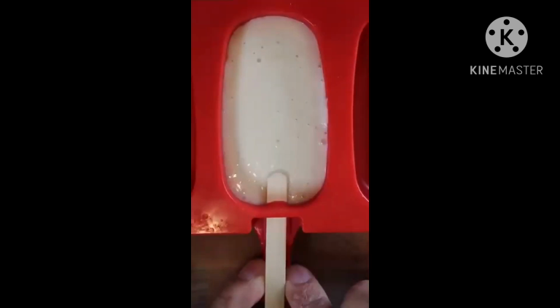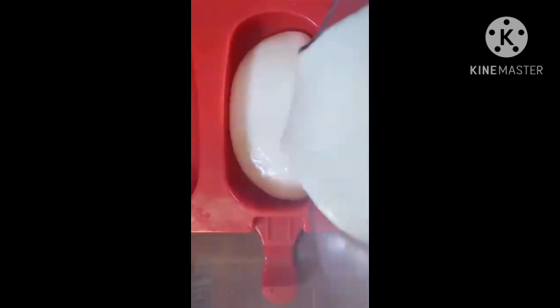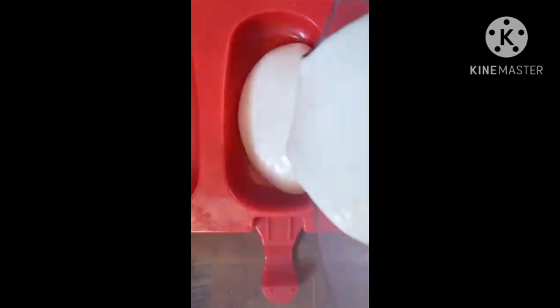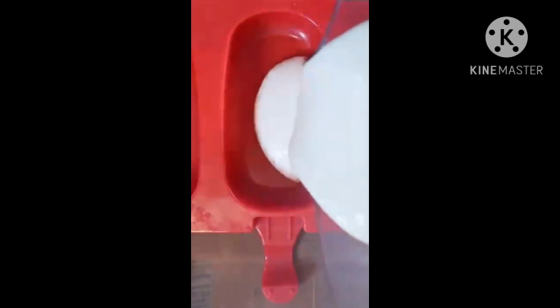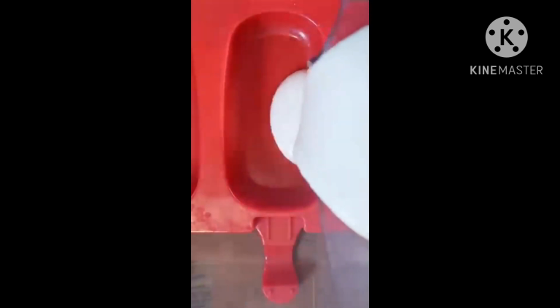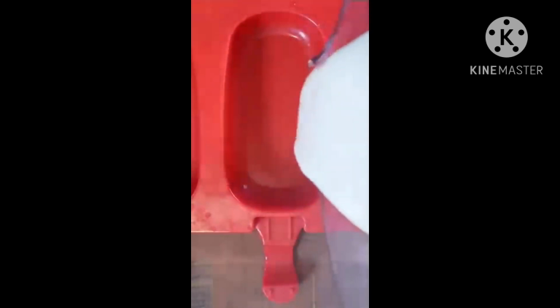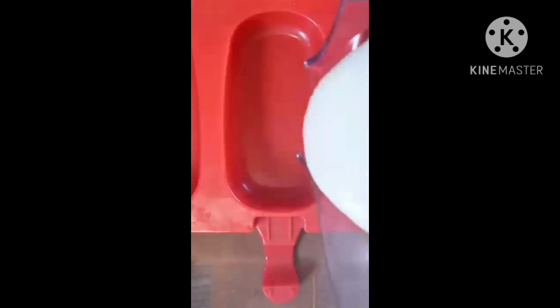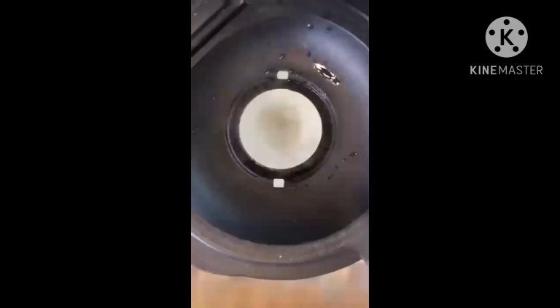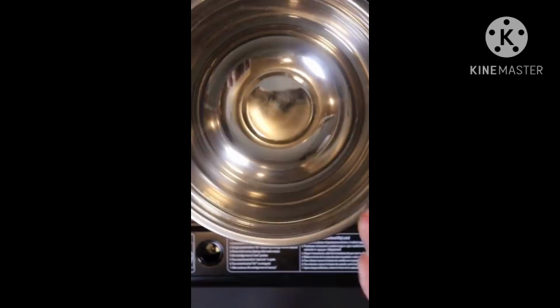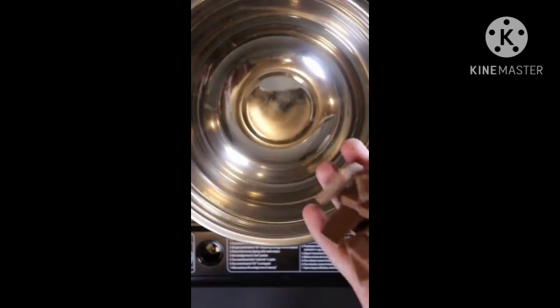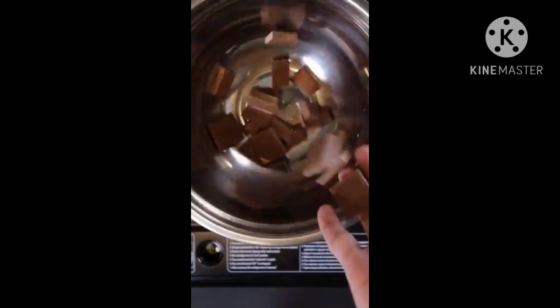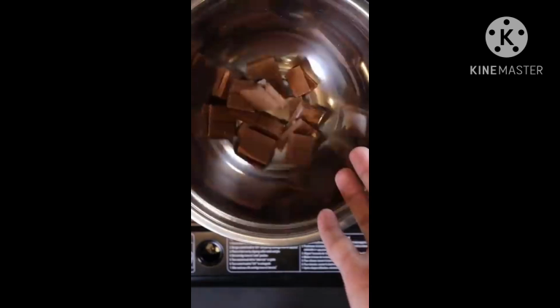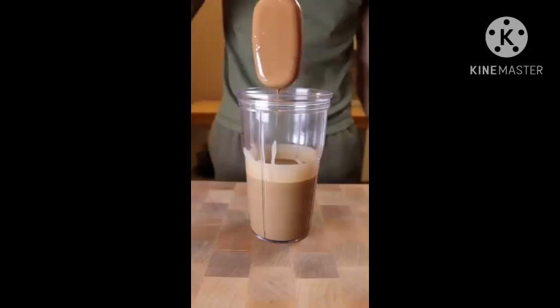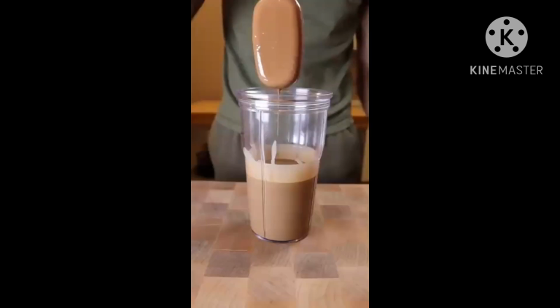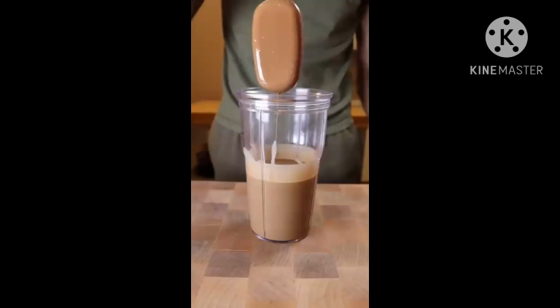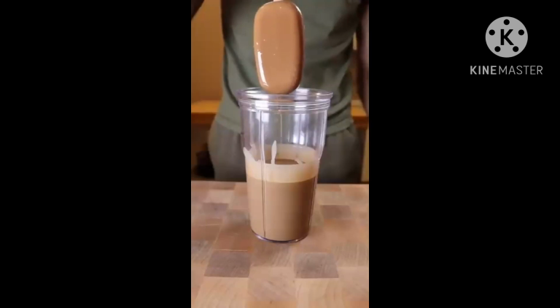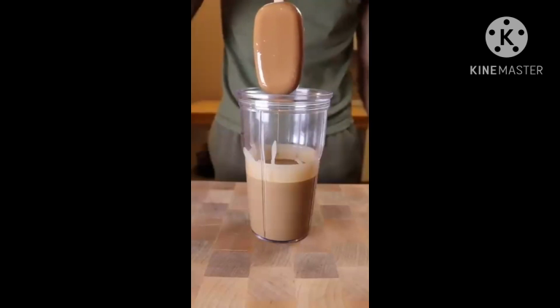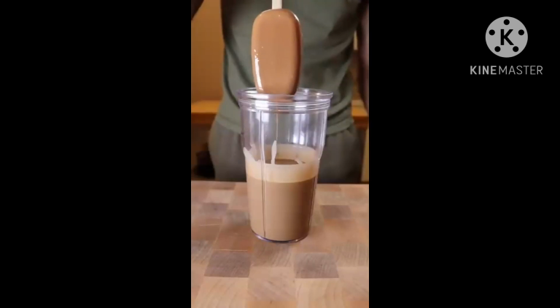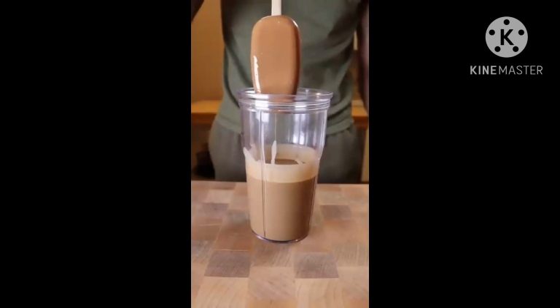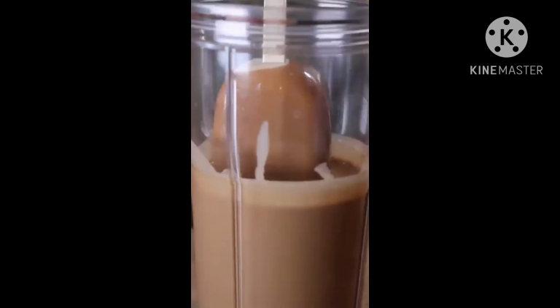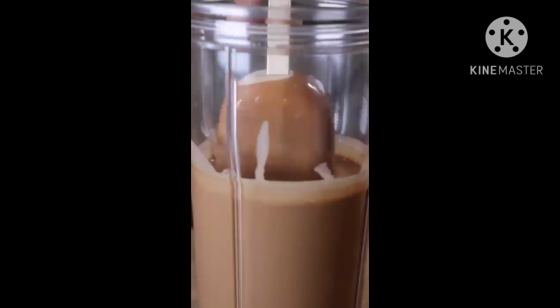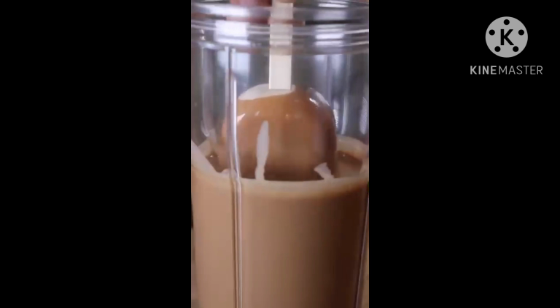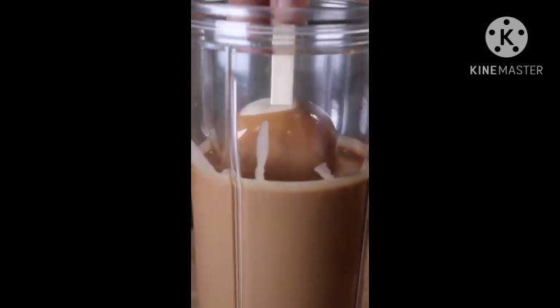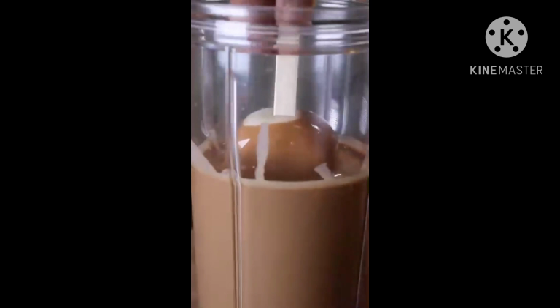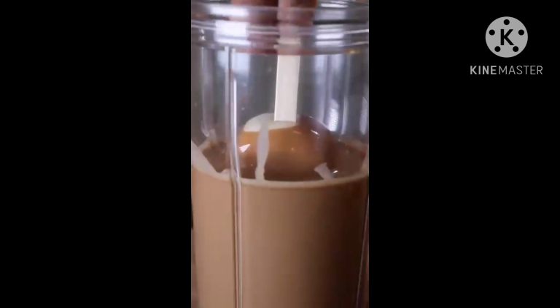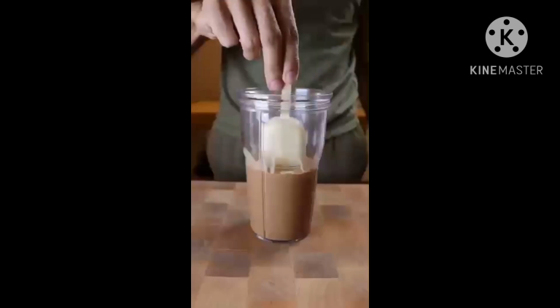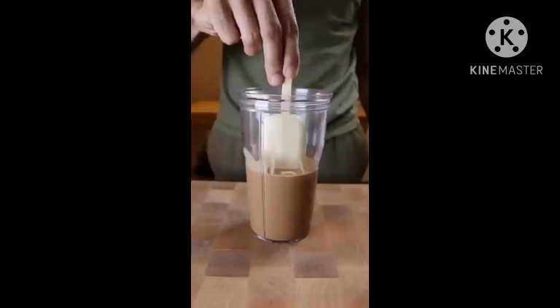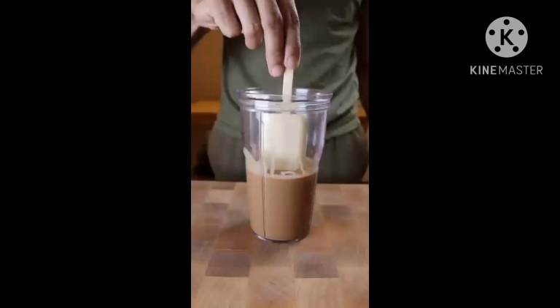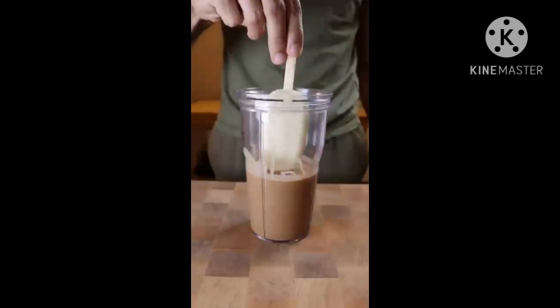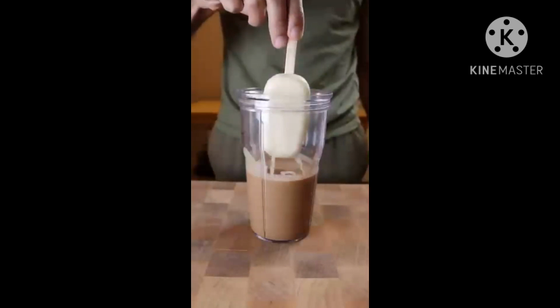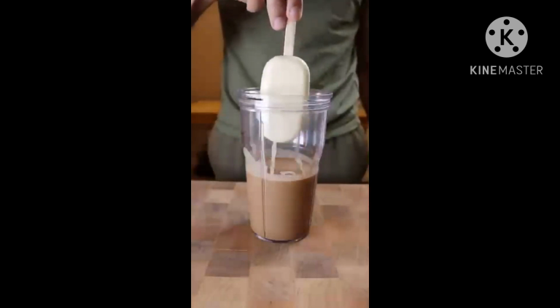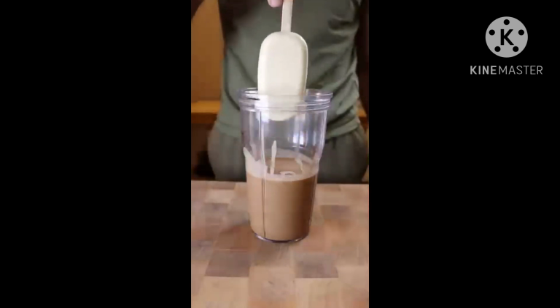To make the chocolate shell, melt chocolate once the kulfi is frozen, dip it into your chocolate, and that's pretty much it.